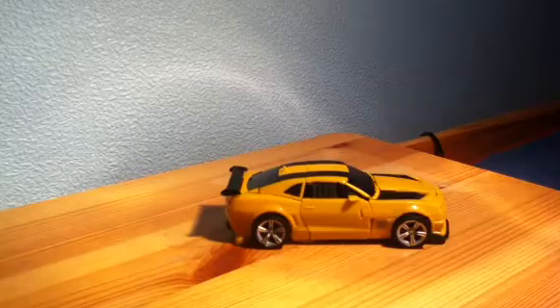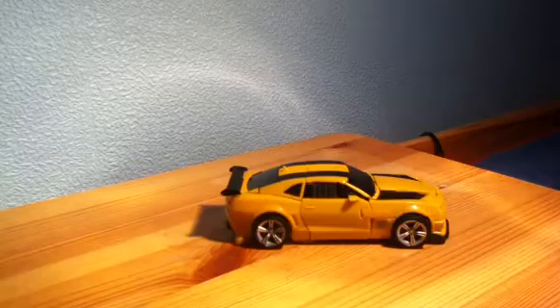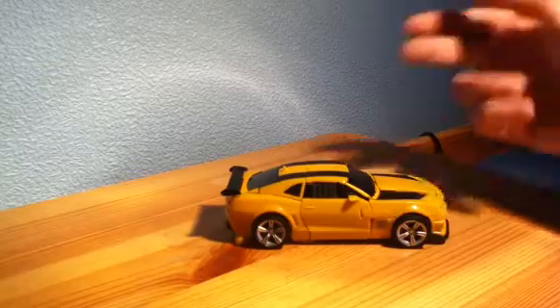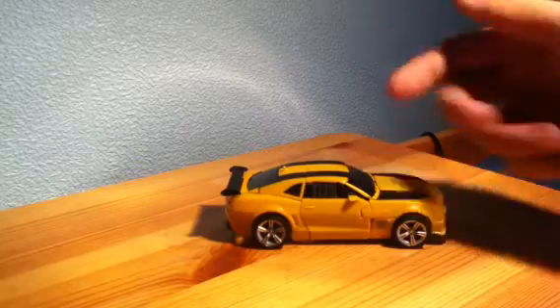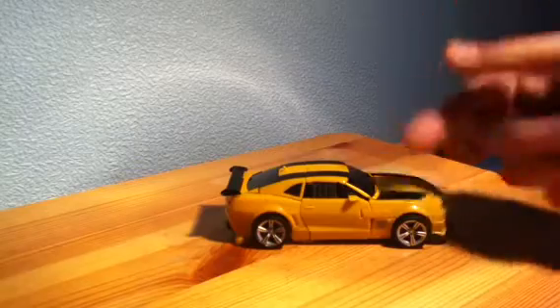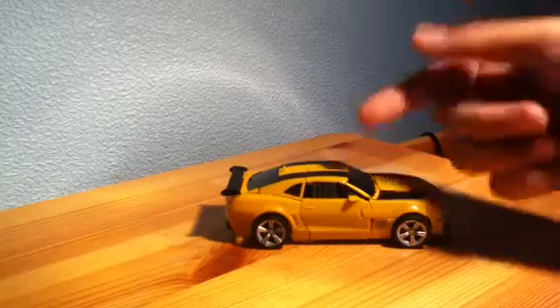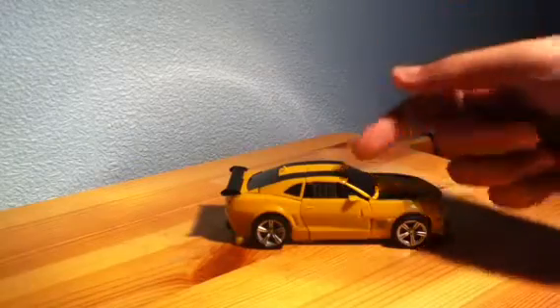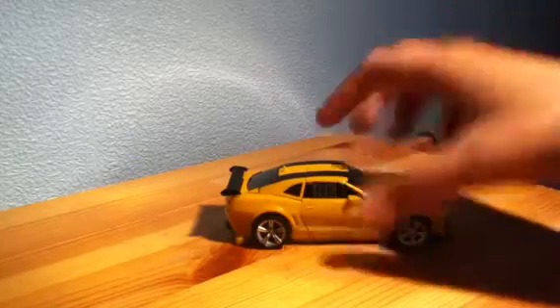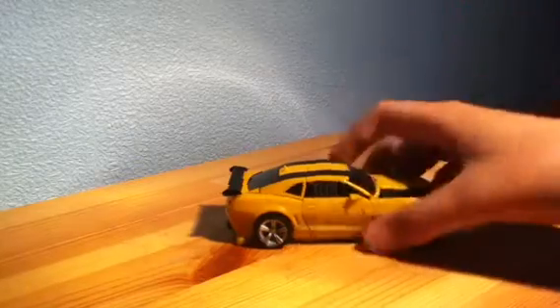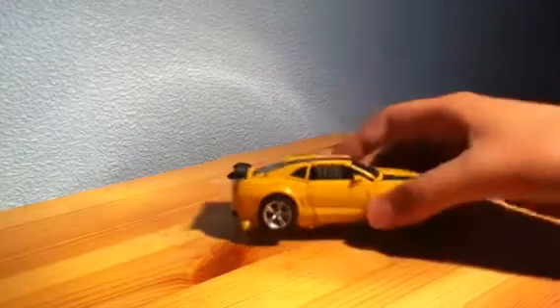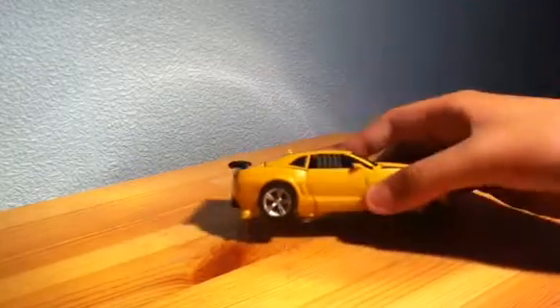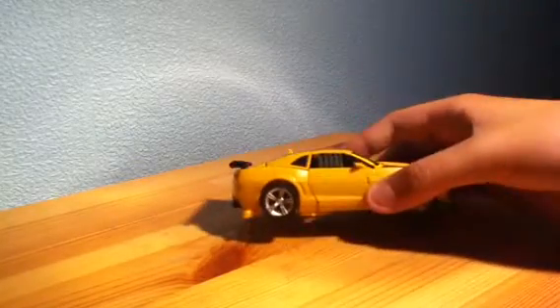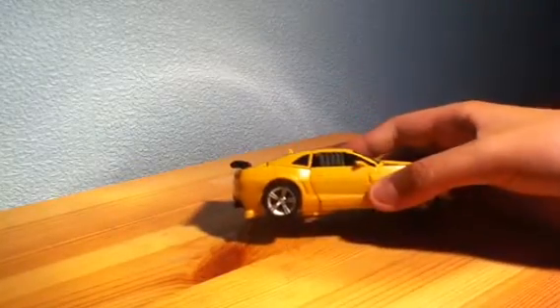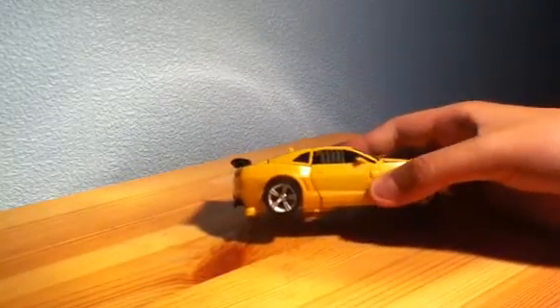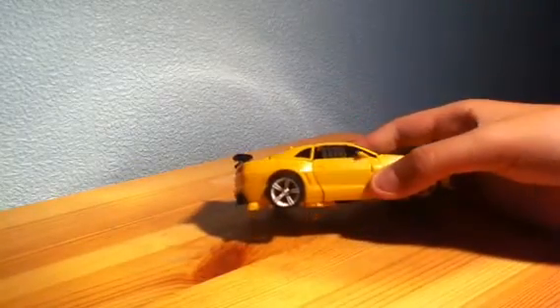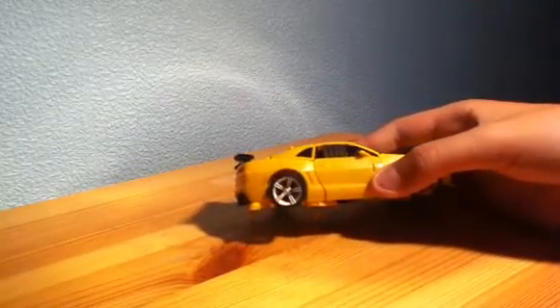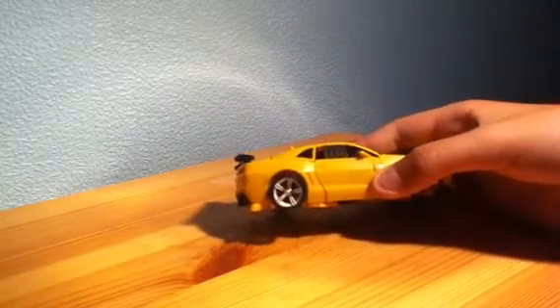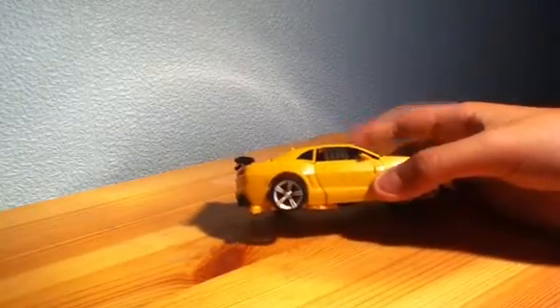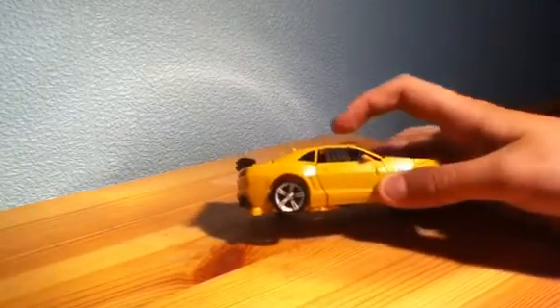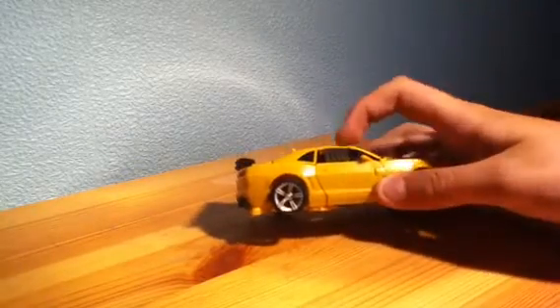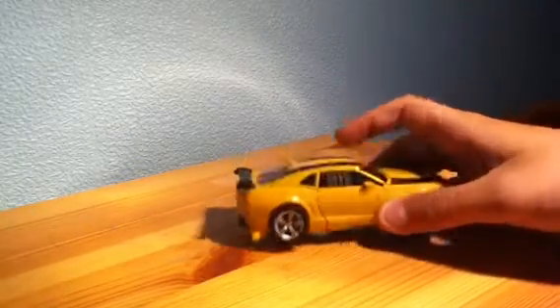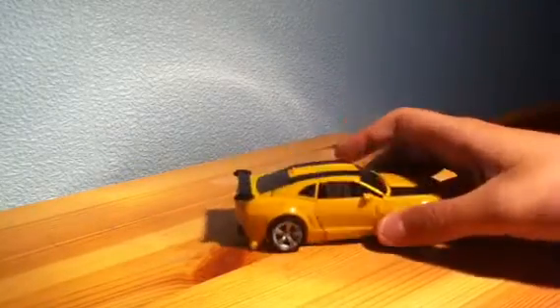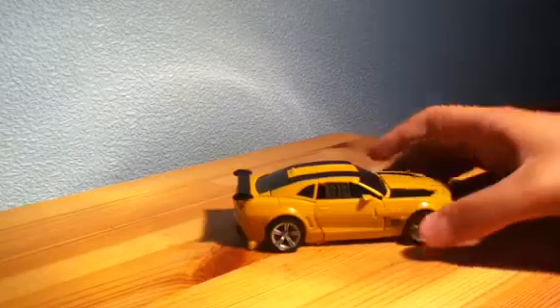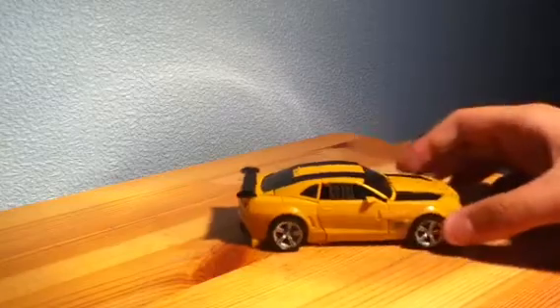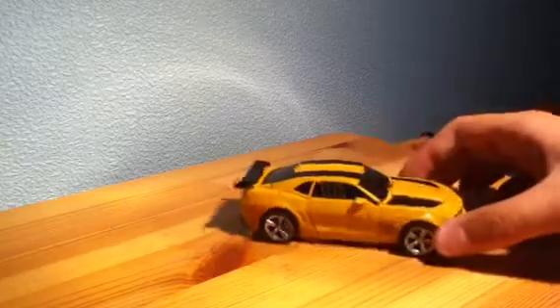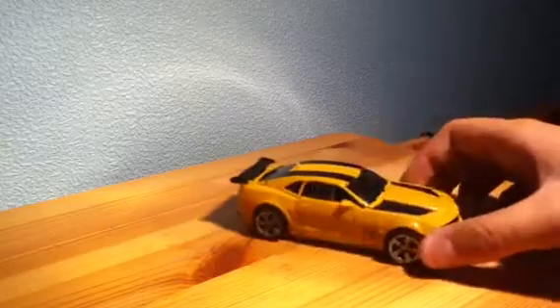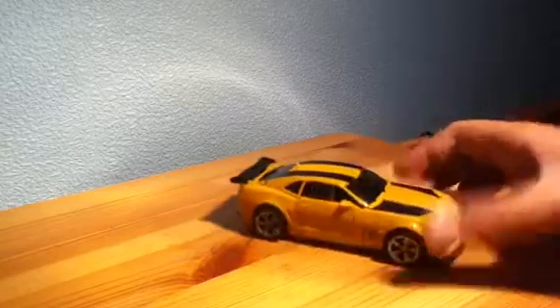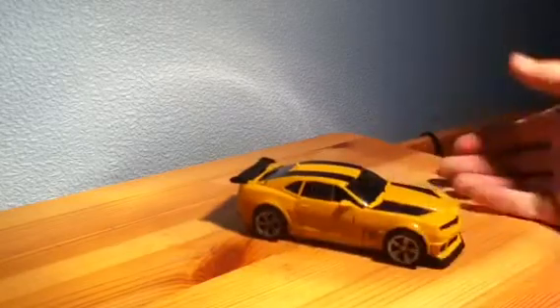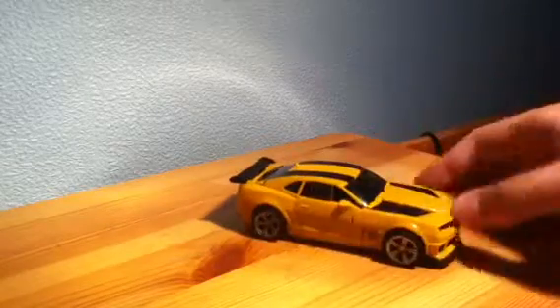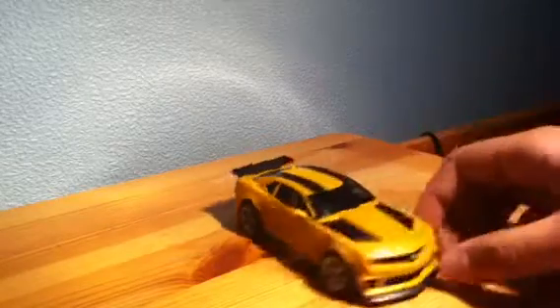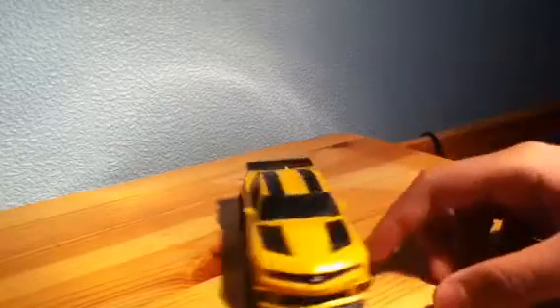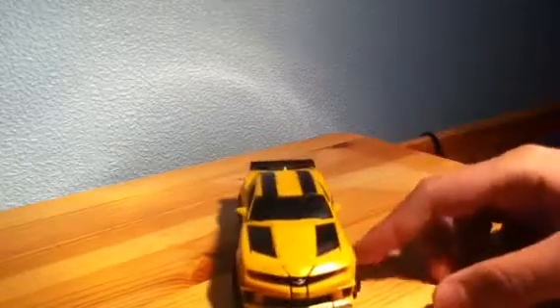As you can see it doesn't actually have windows in here. There's a sort of bar thing, a bit like a cage.